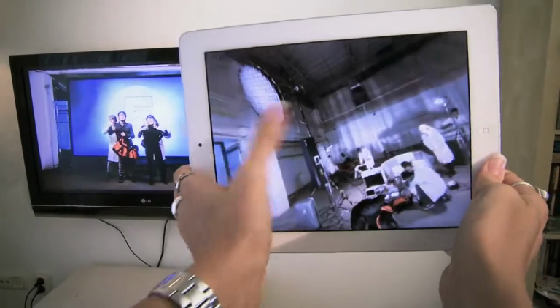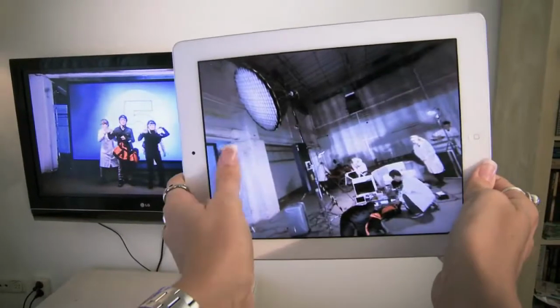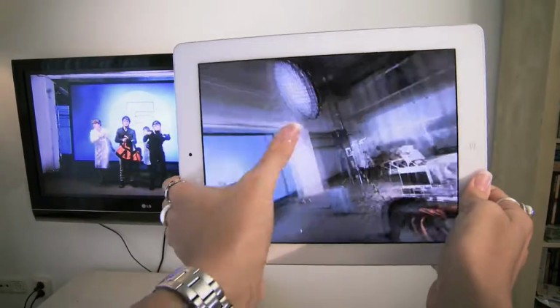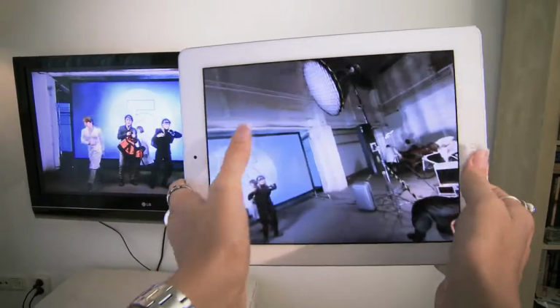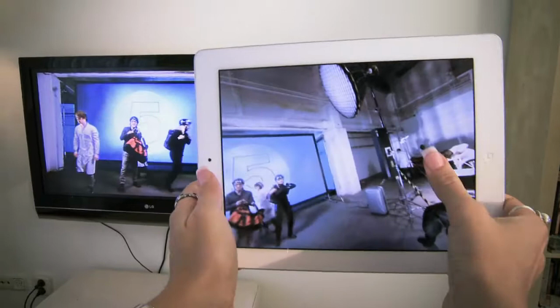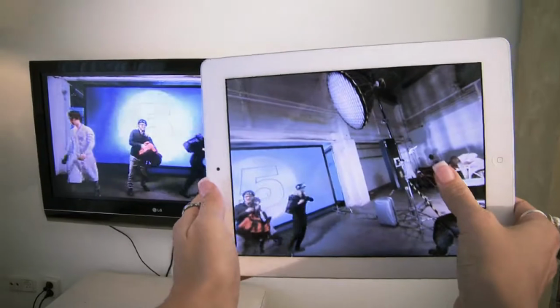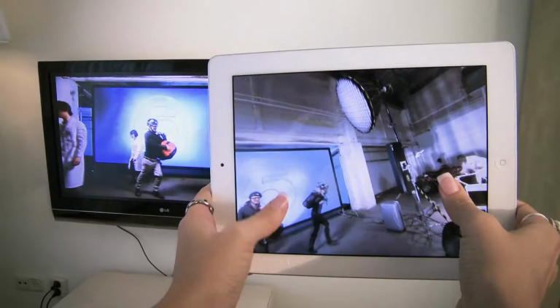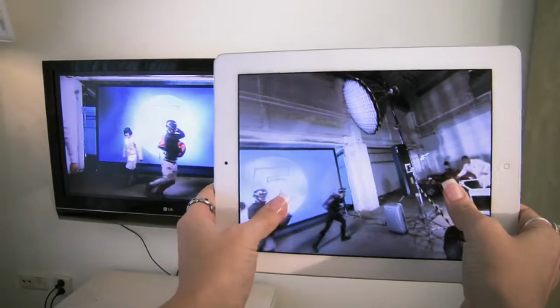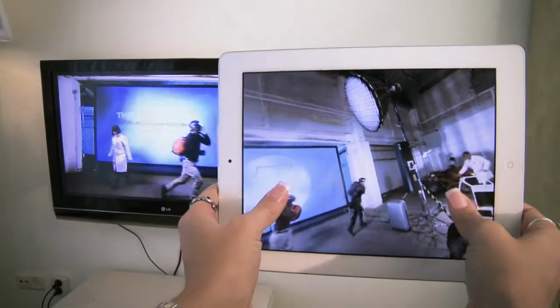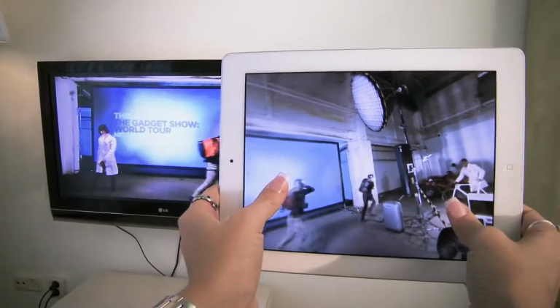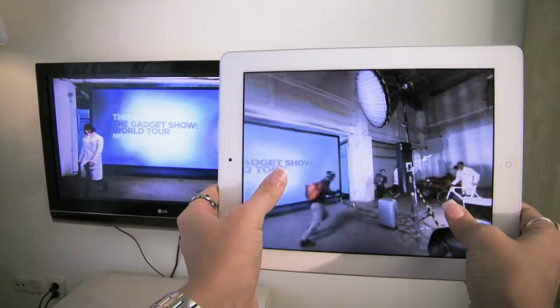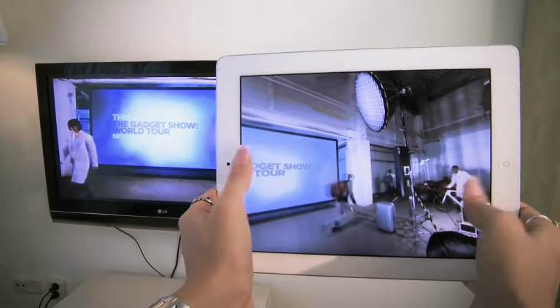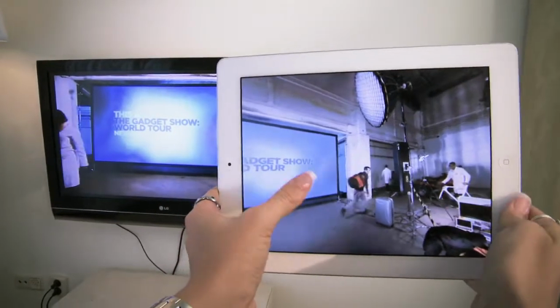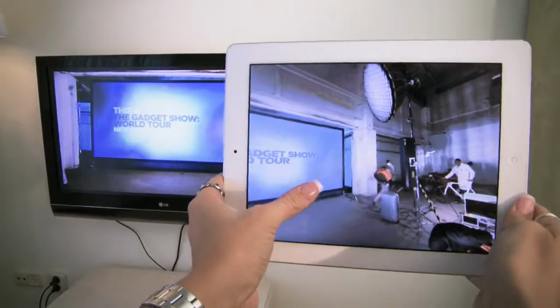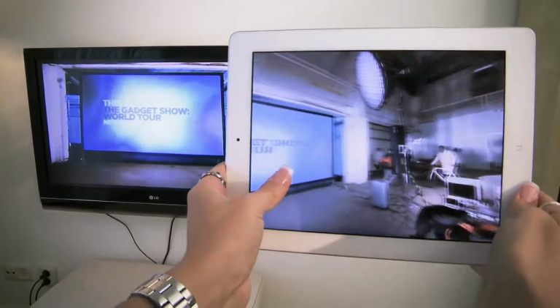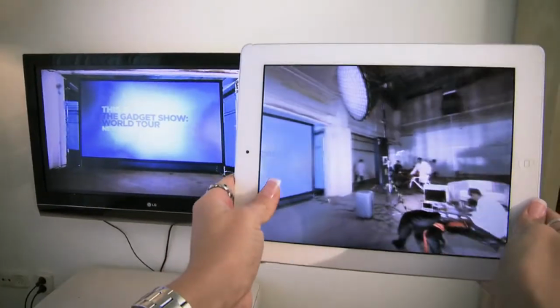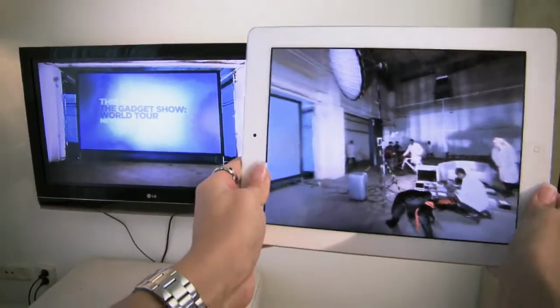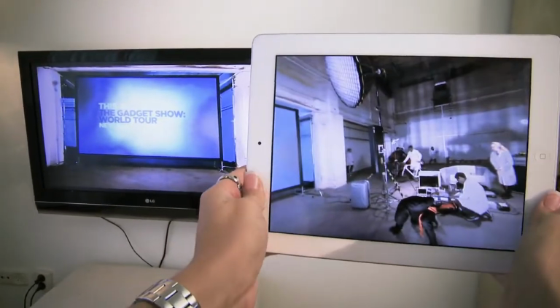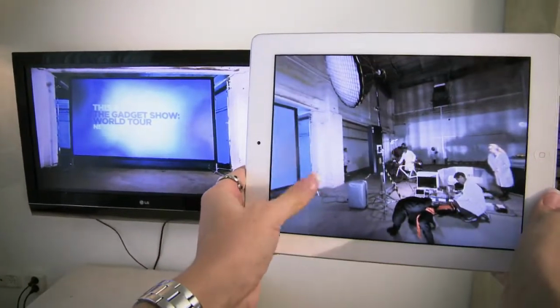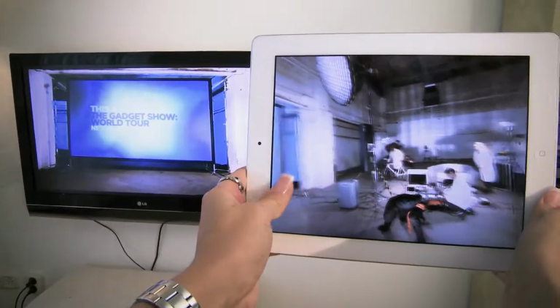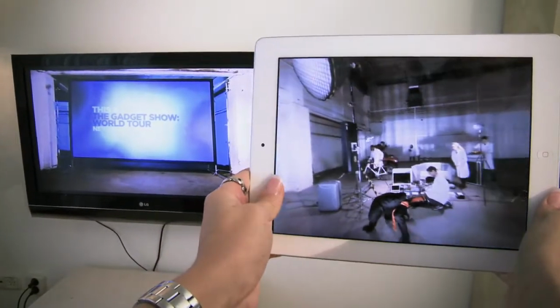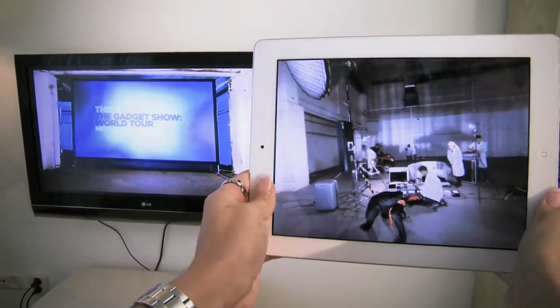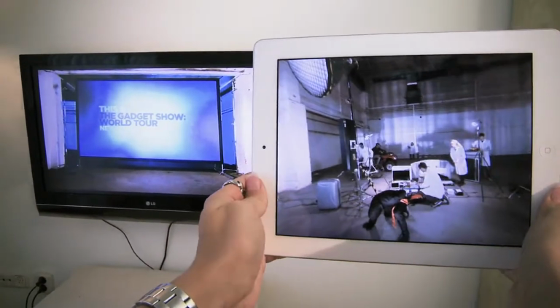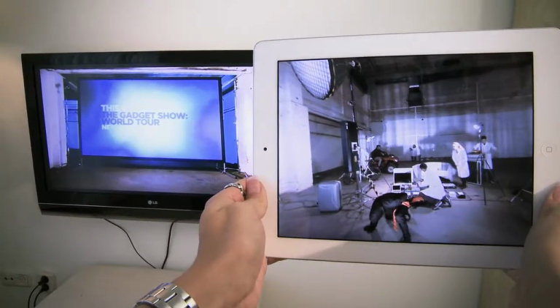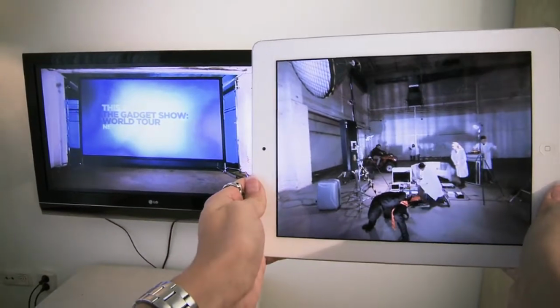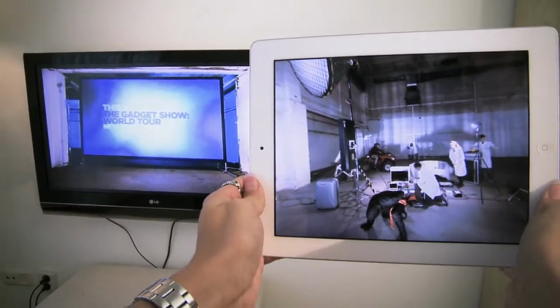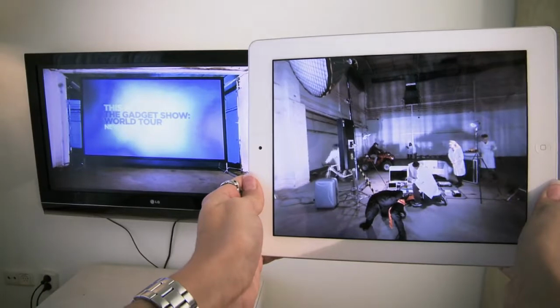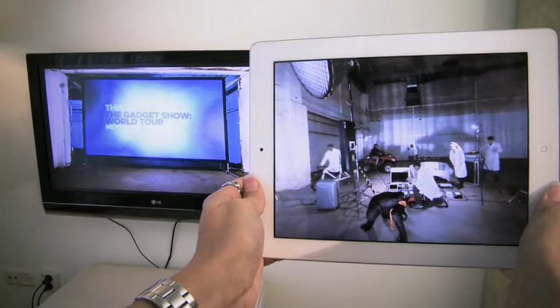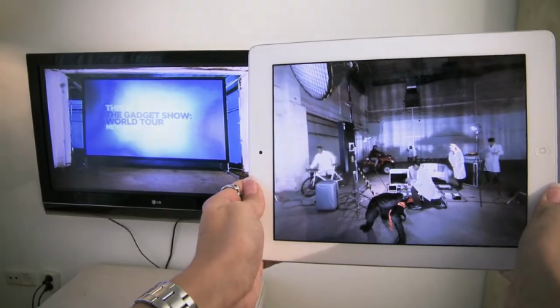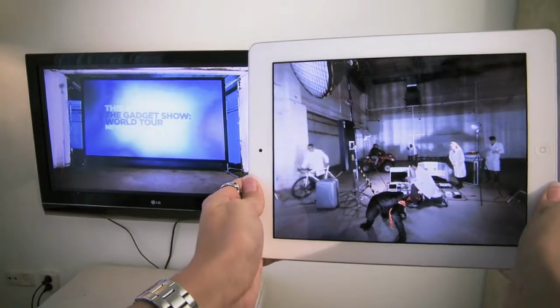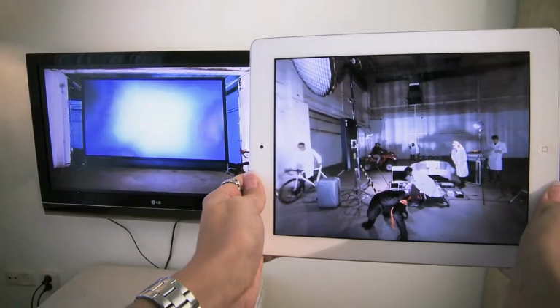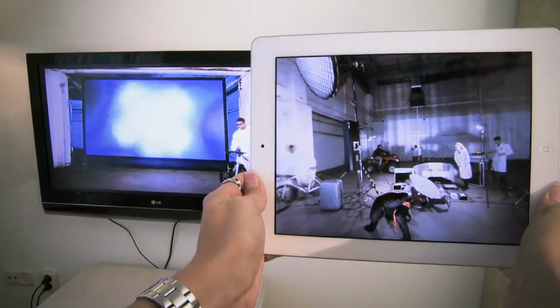The Gadget Show World Tour. The new series starts this April on Channel 5. Let's do this!